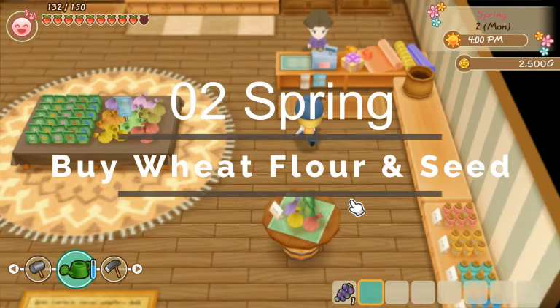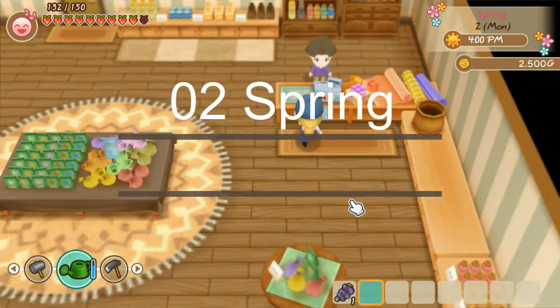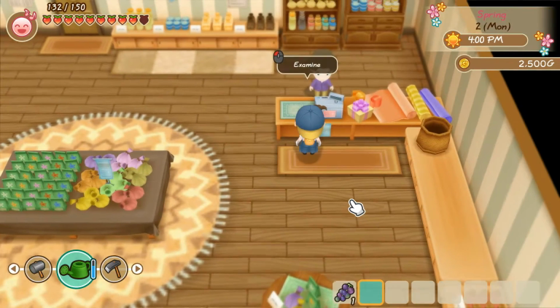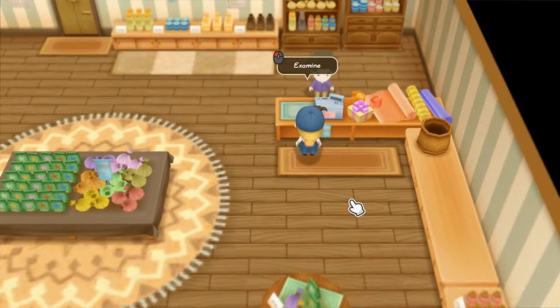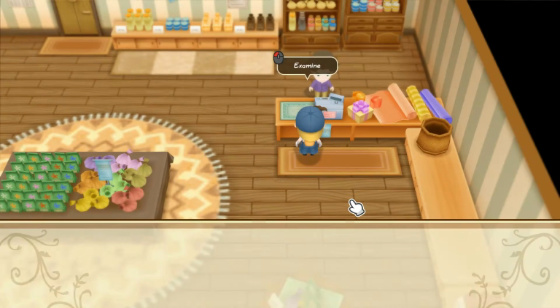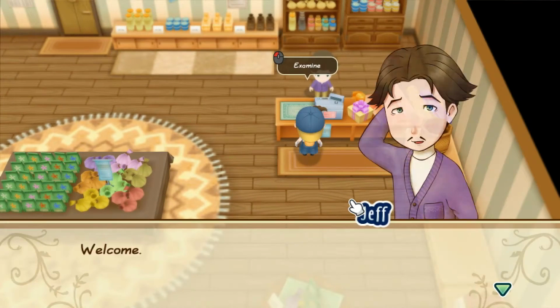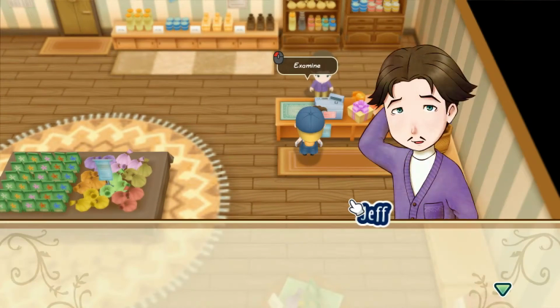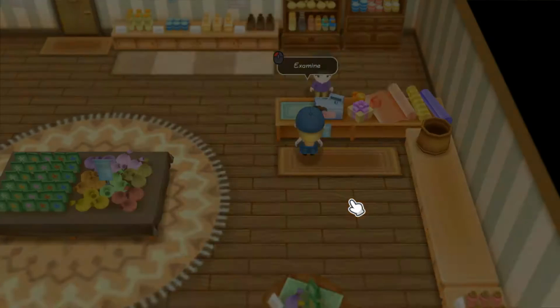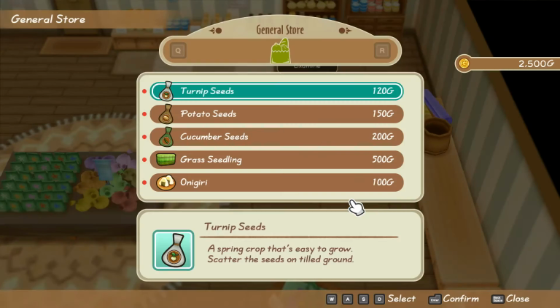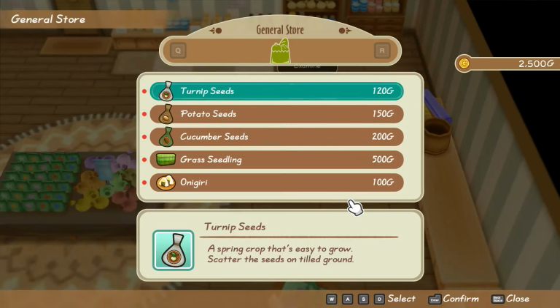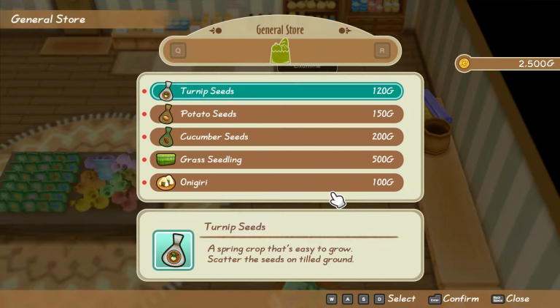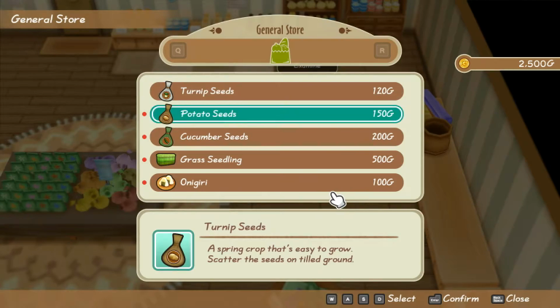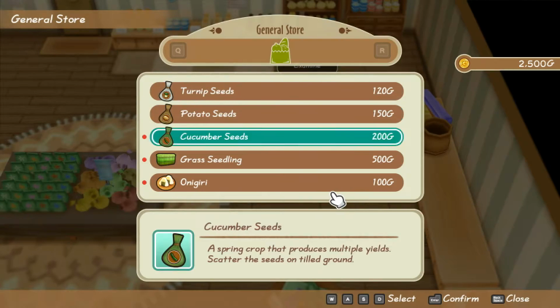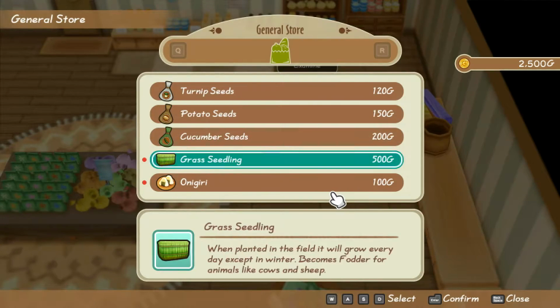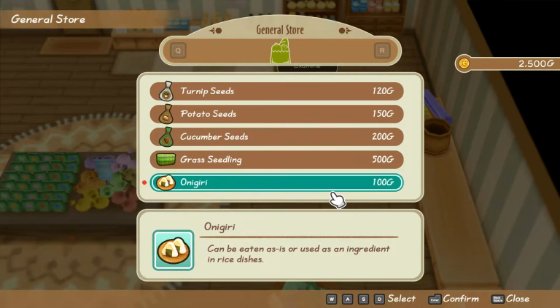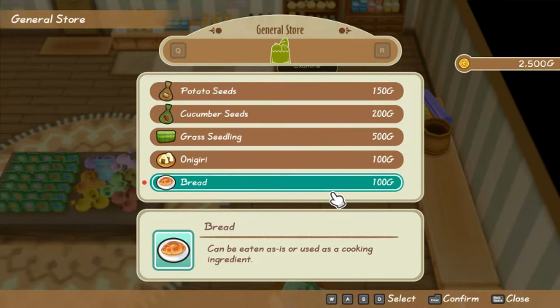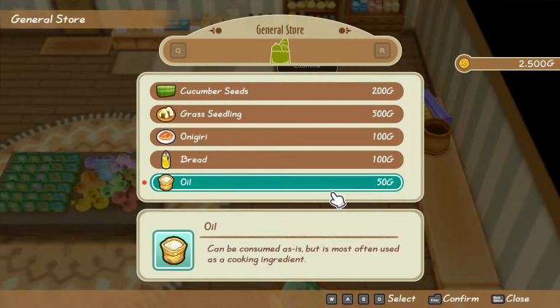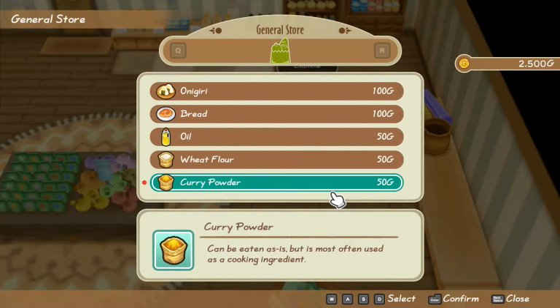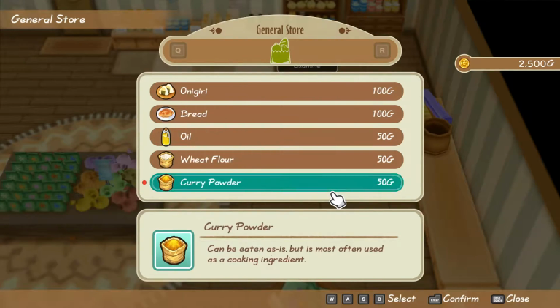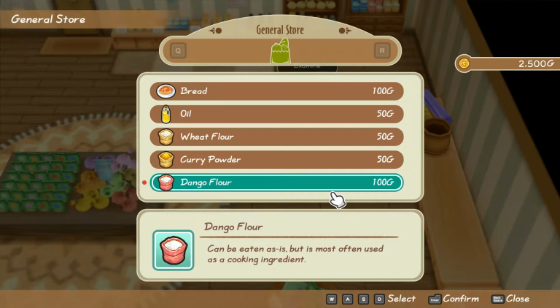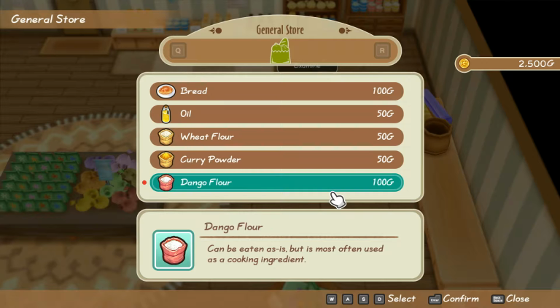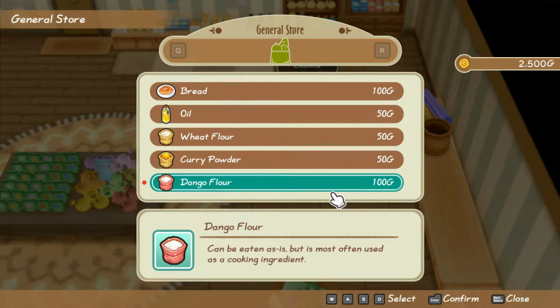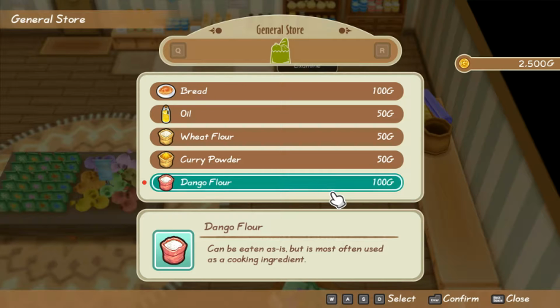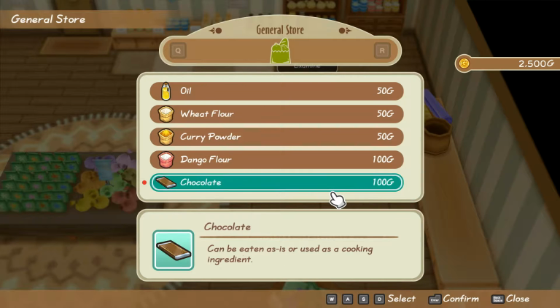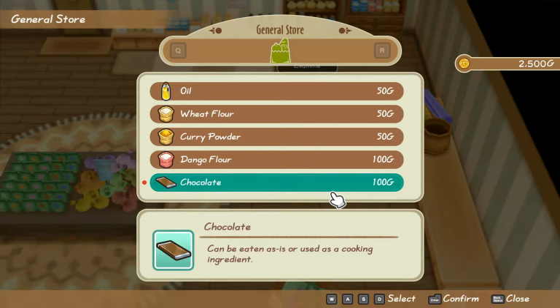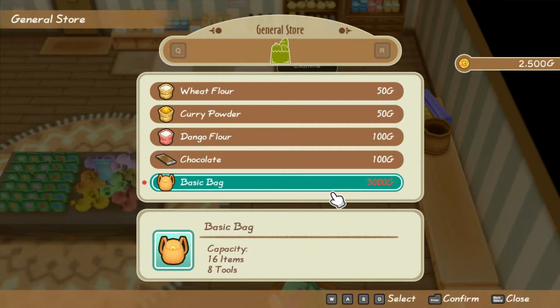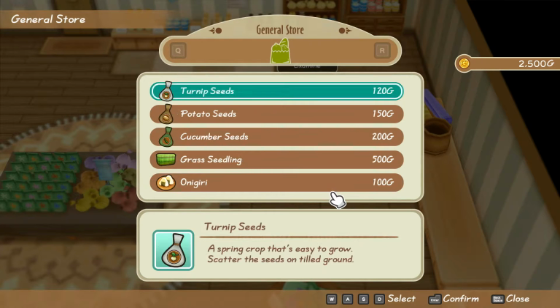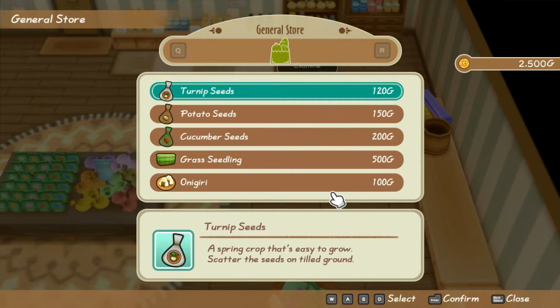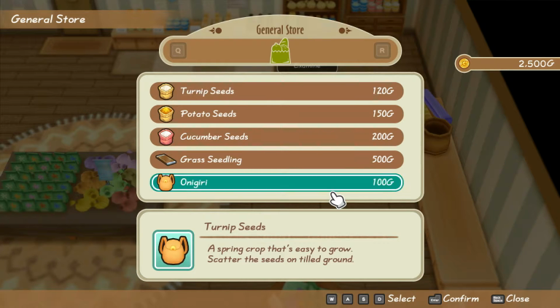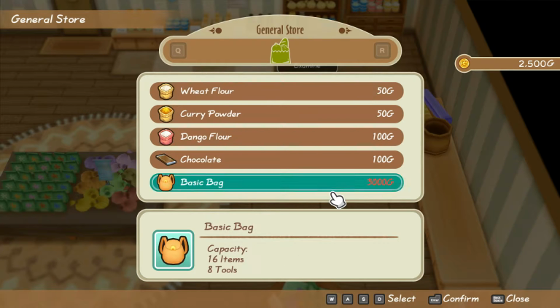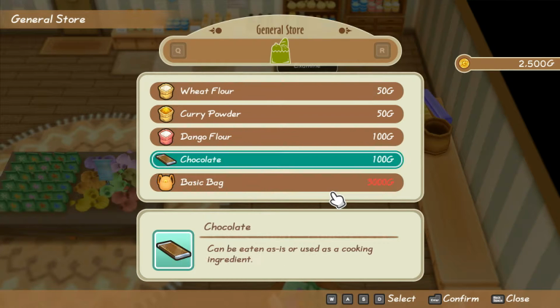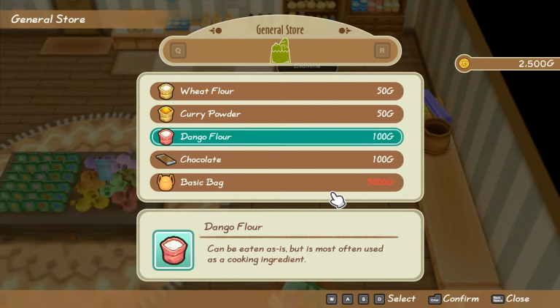Still on your first day, head to the store and buy three wheat flour and two cucumber seeds, with the rest being potato seeds.